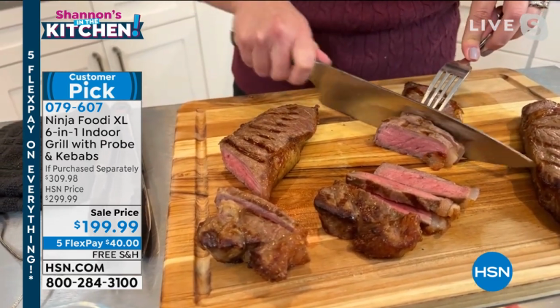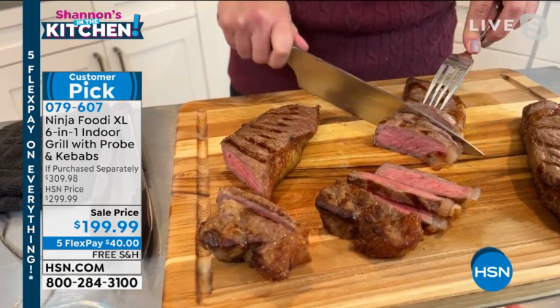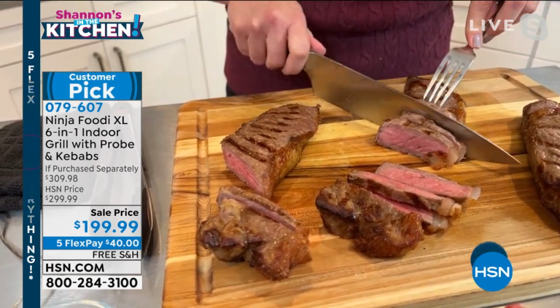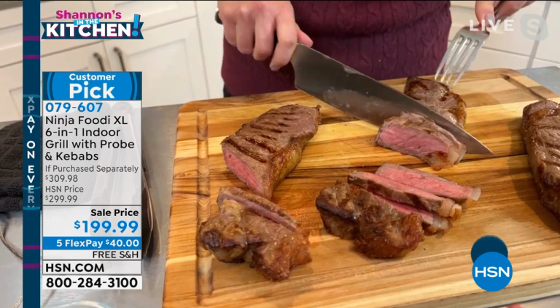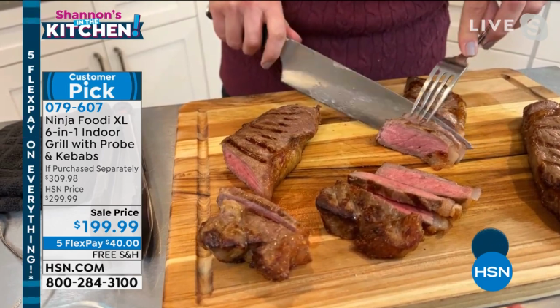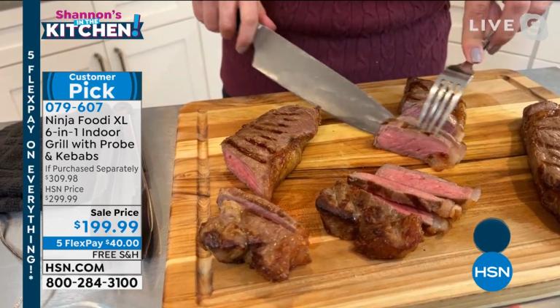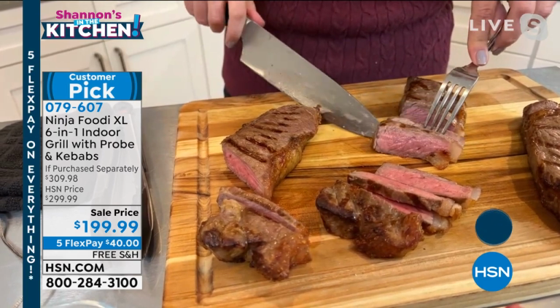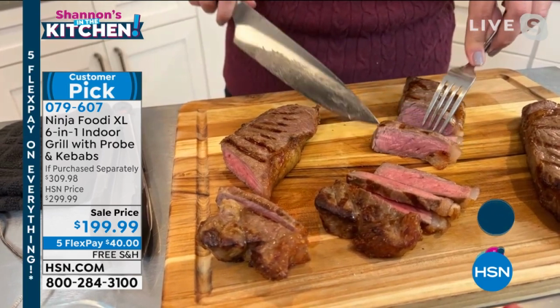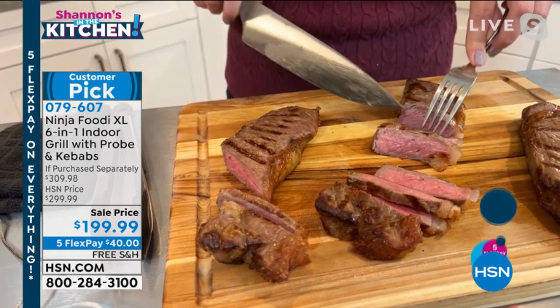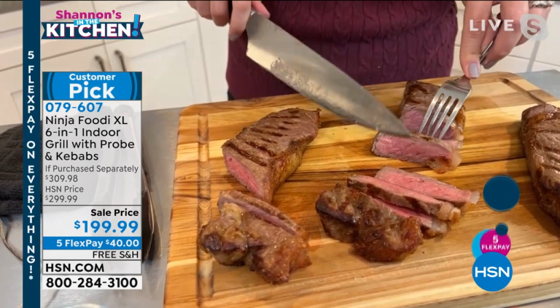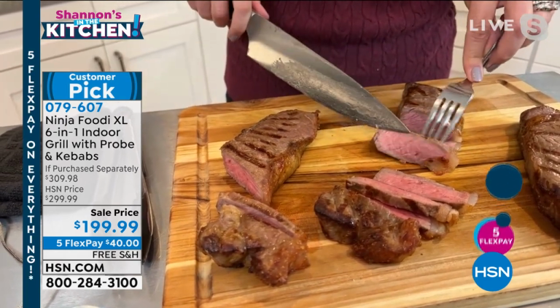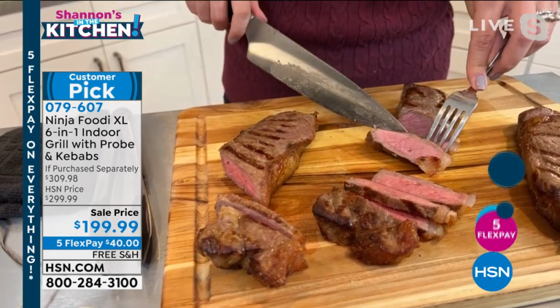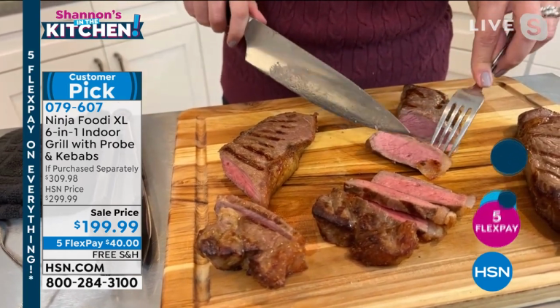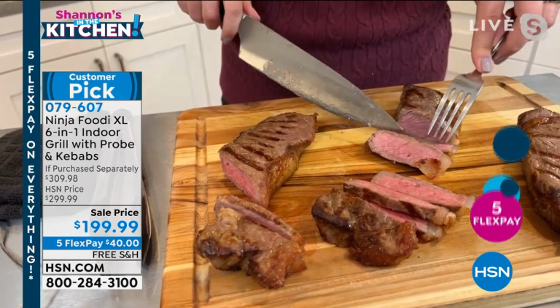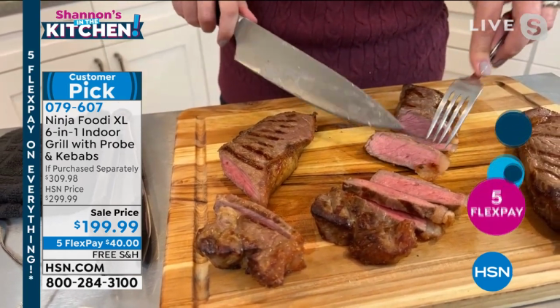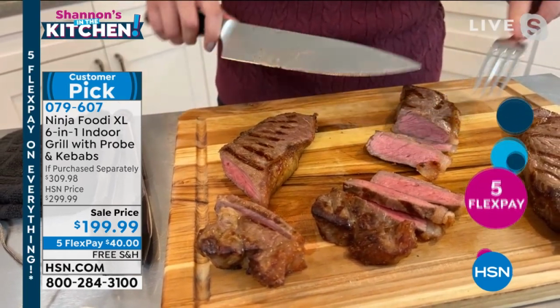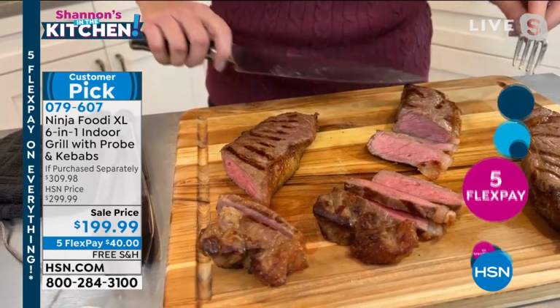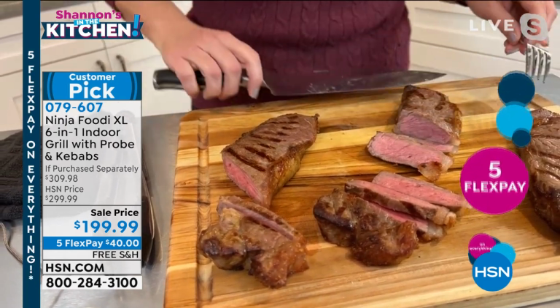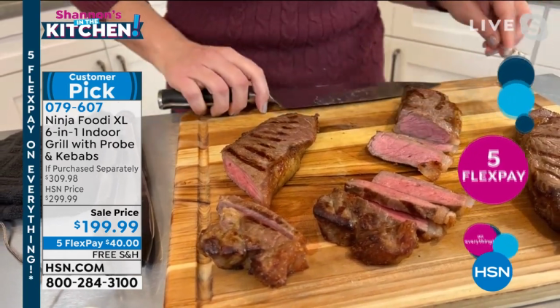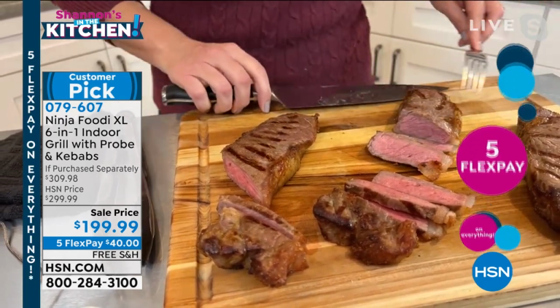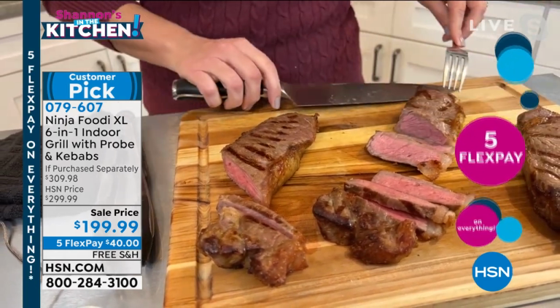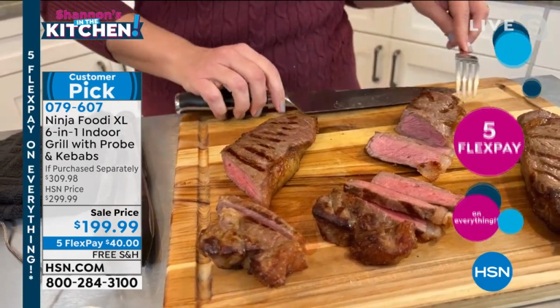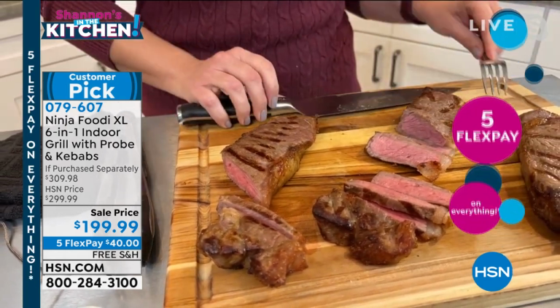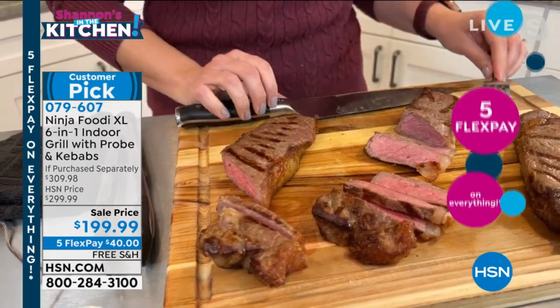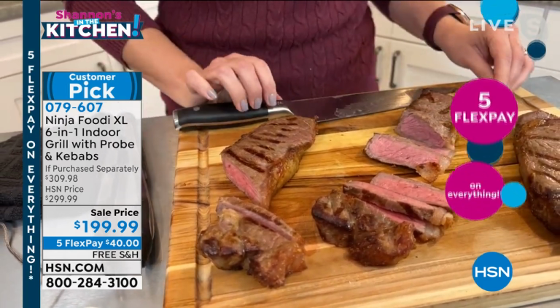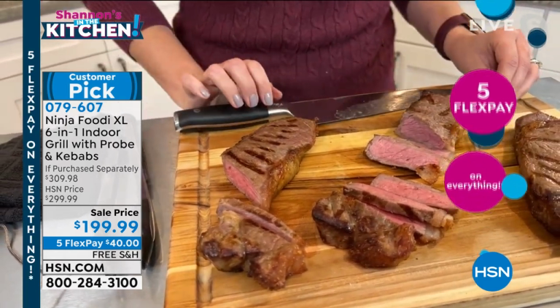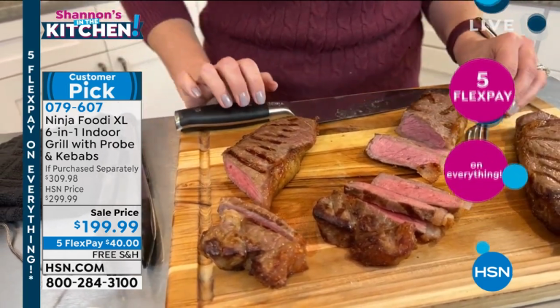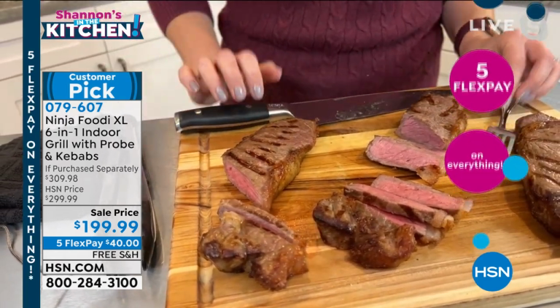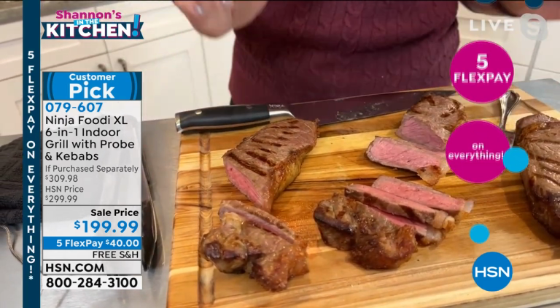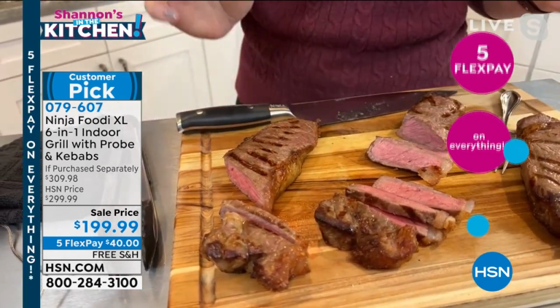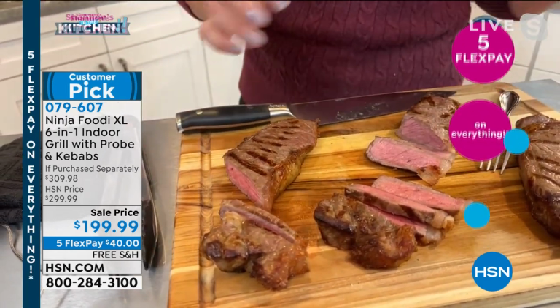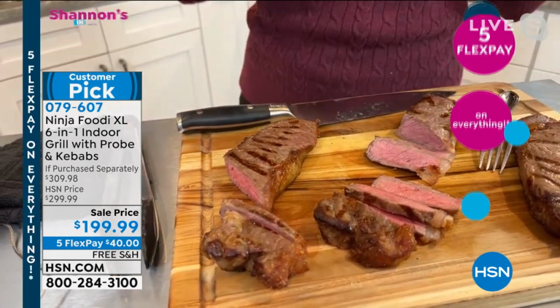It really takes the guesswork out of it. You don't have to stand outside and wonder, are my steaks done? Are they the right temperature?